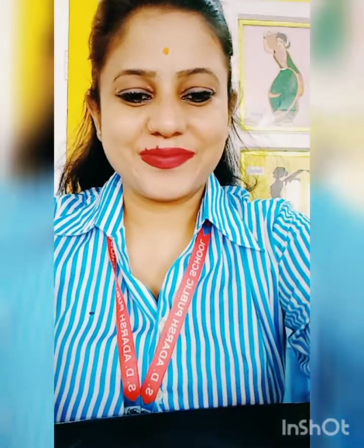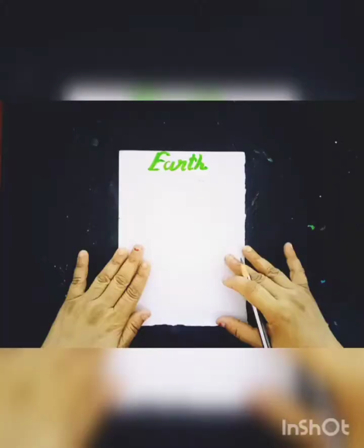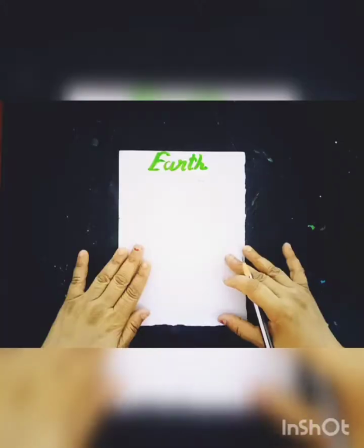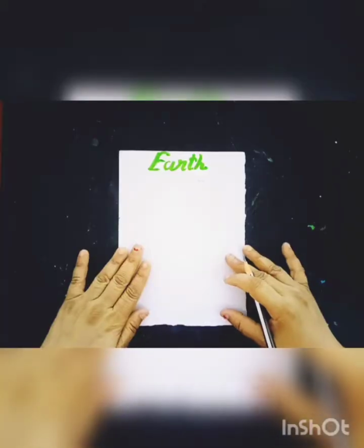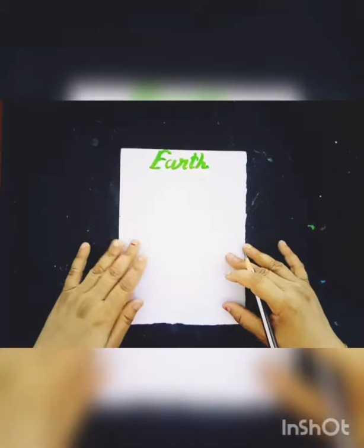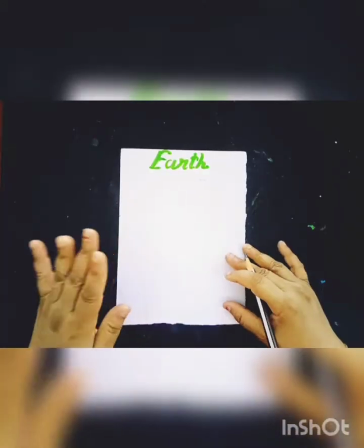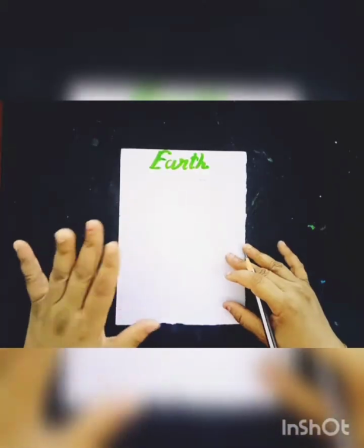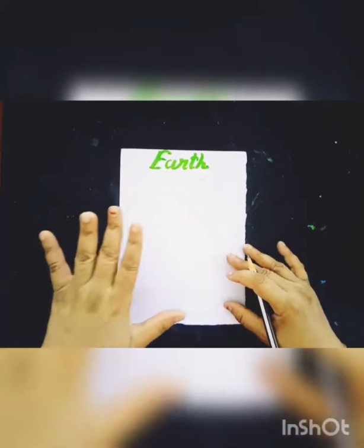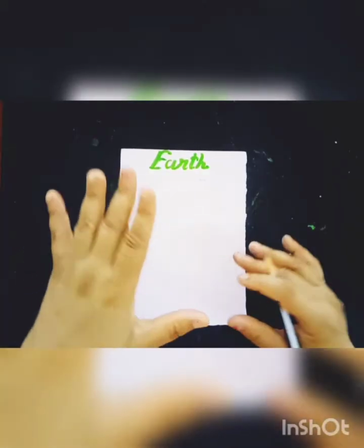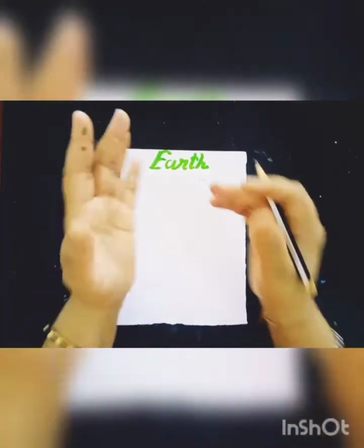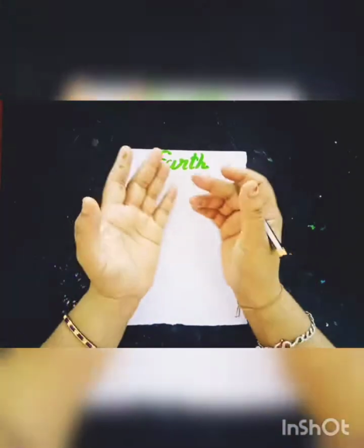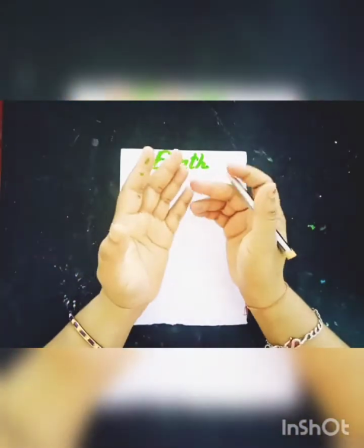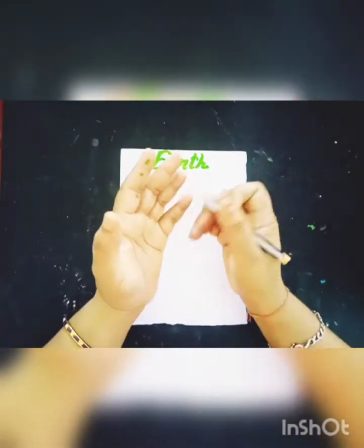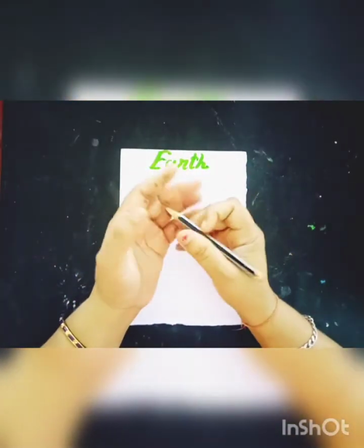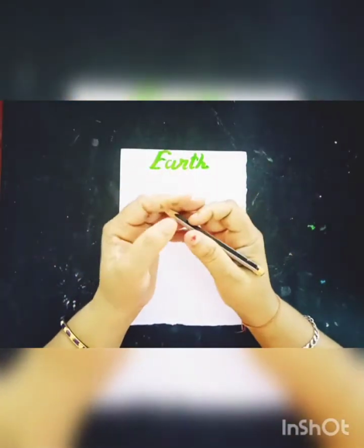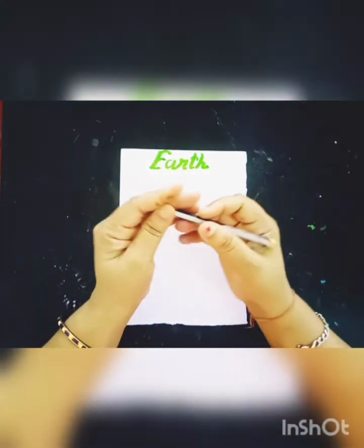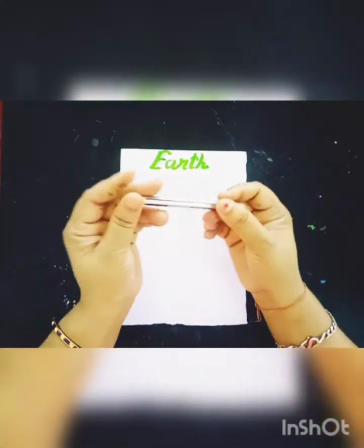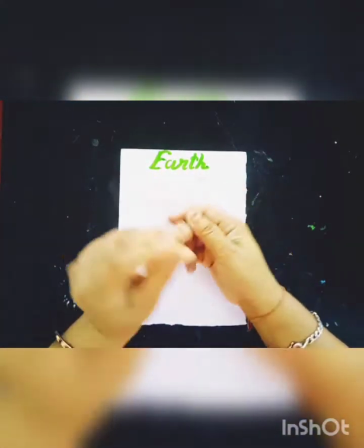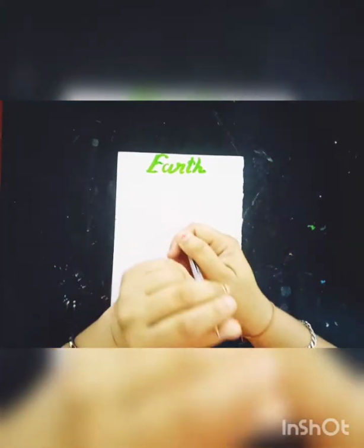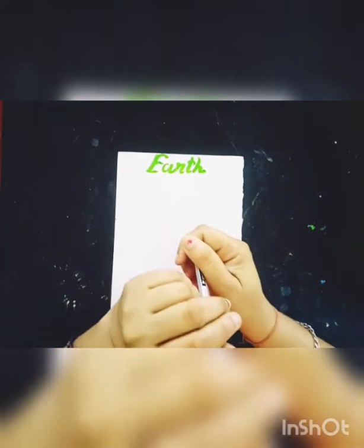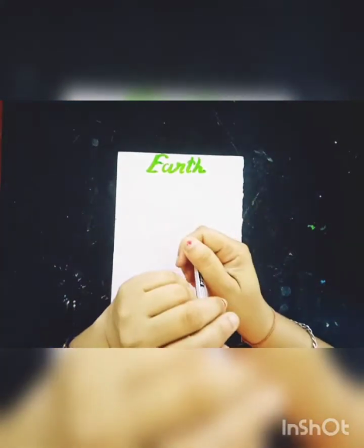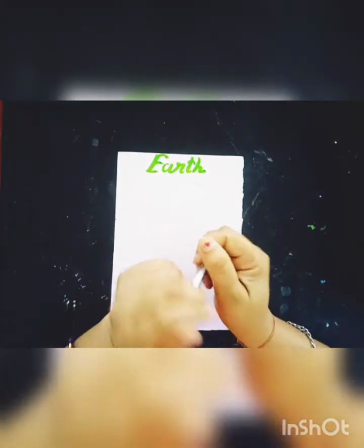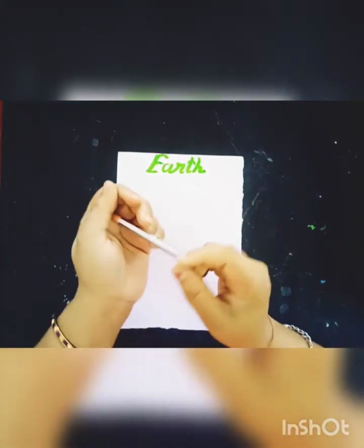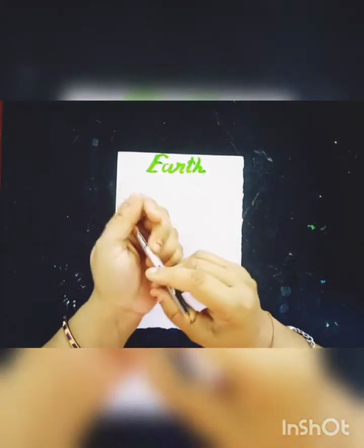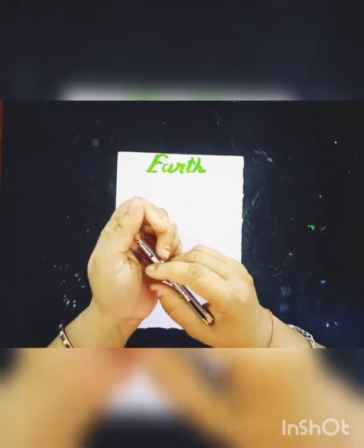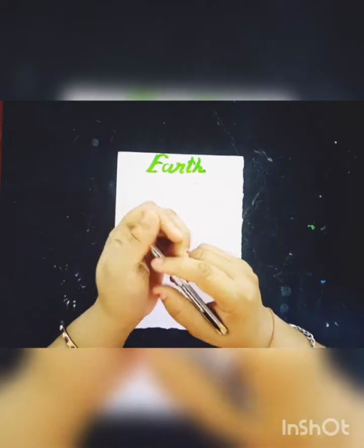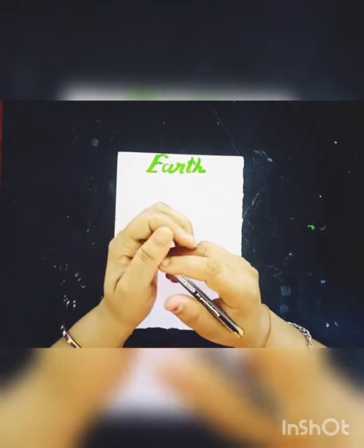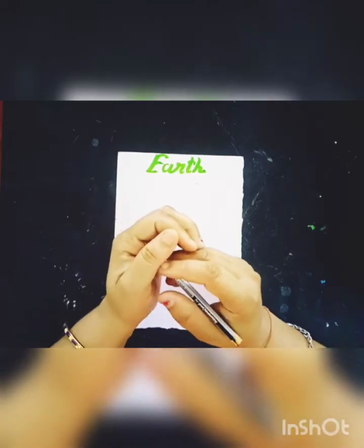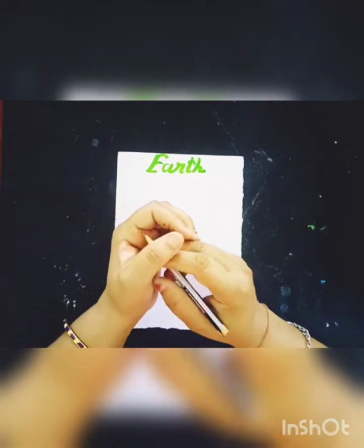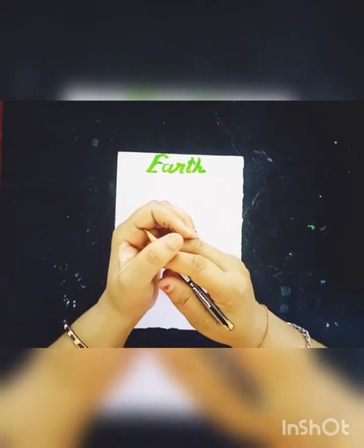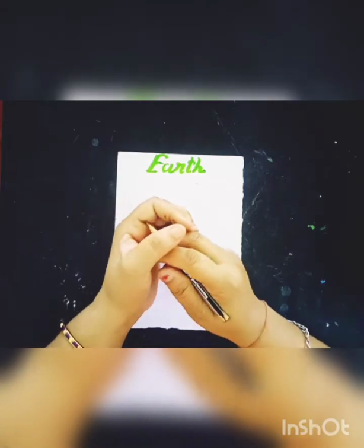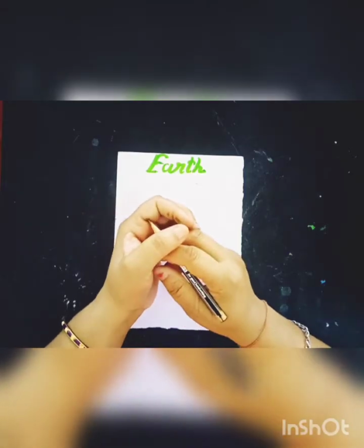I will teach you earth drawing. So how to make an earth drawing? Let's start to work.